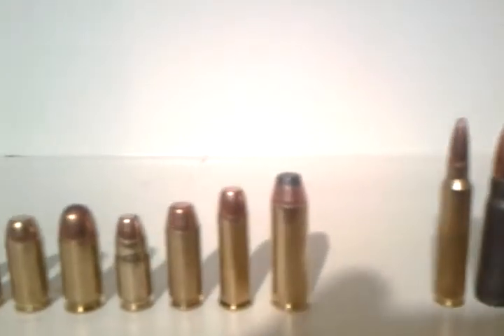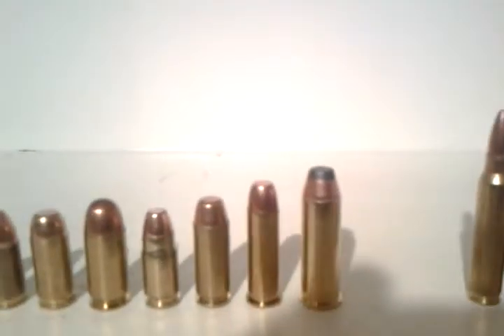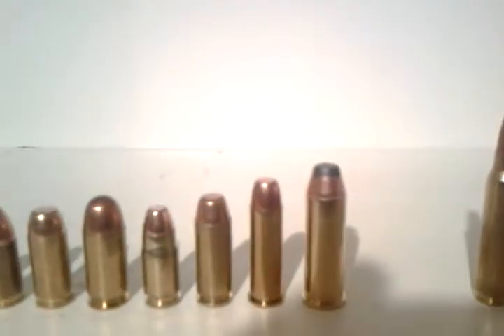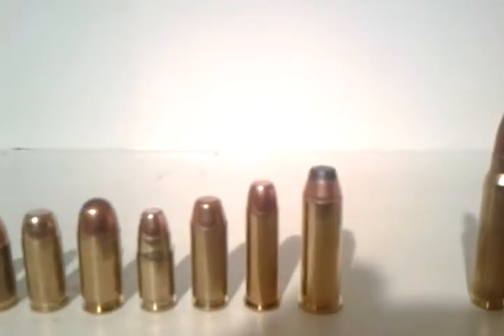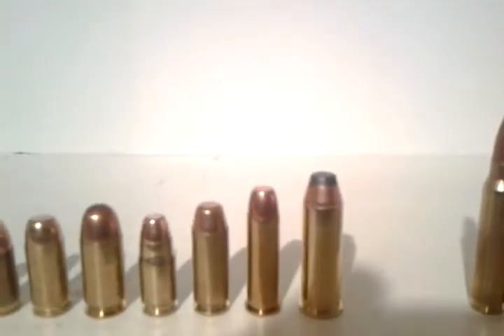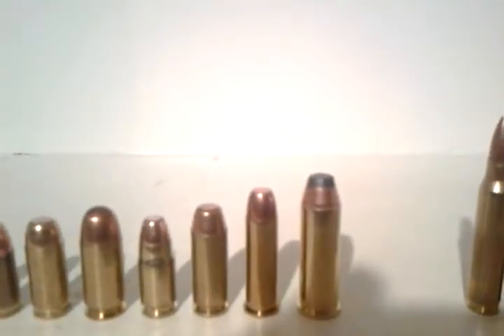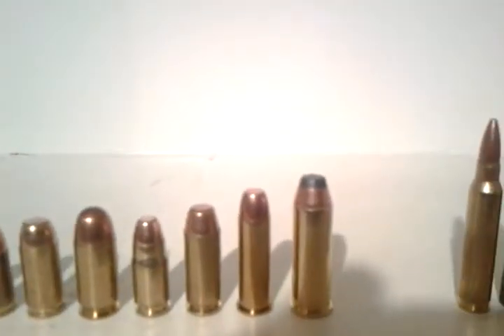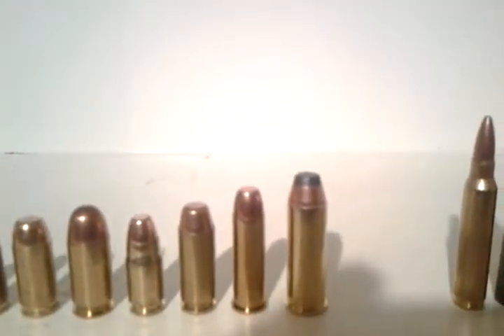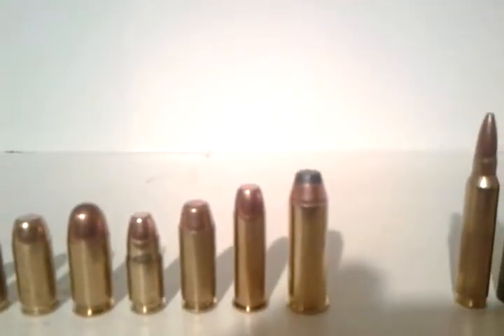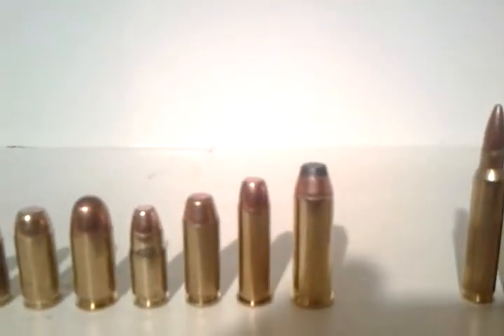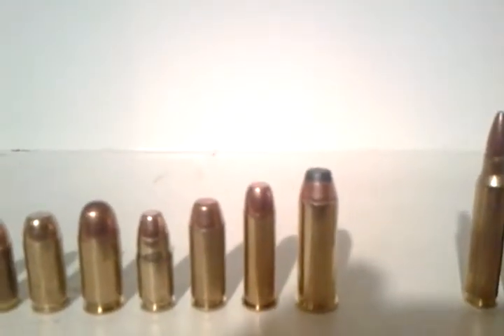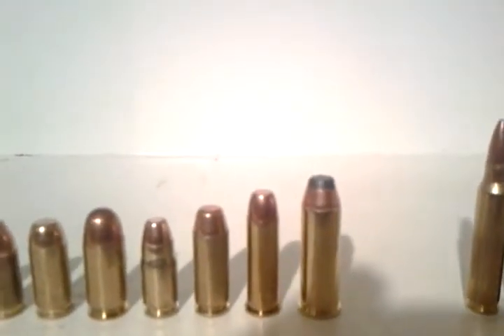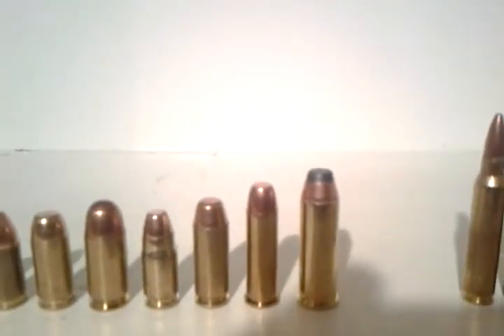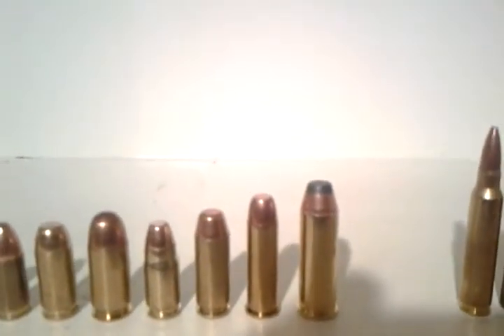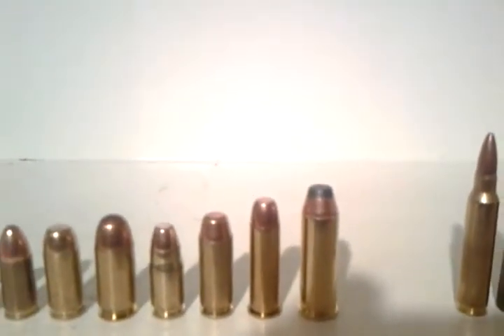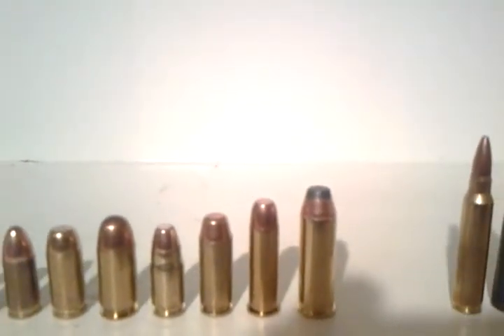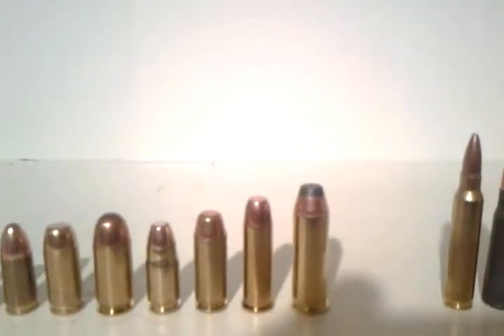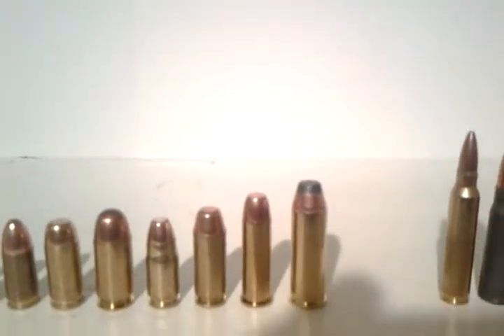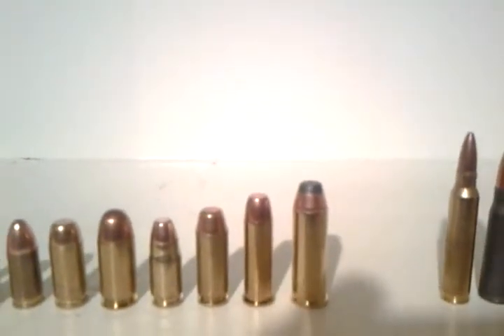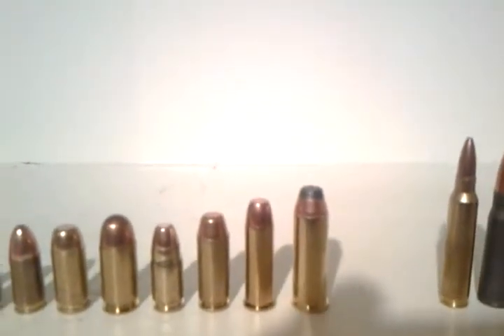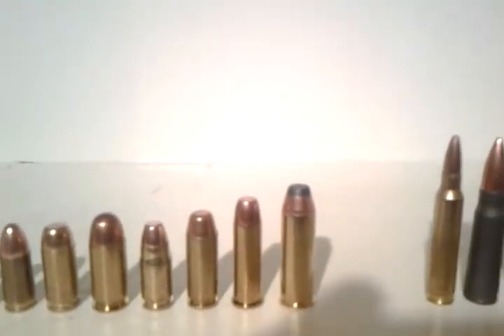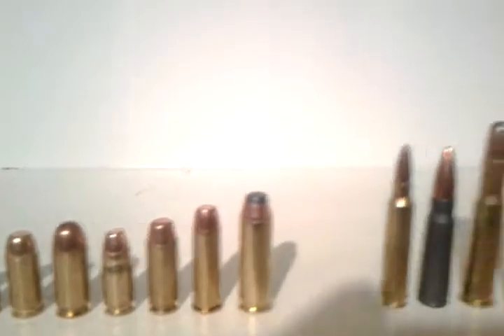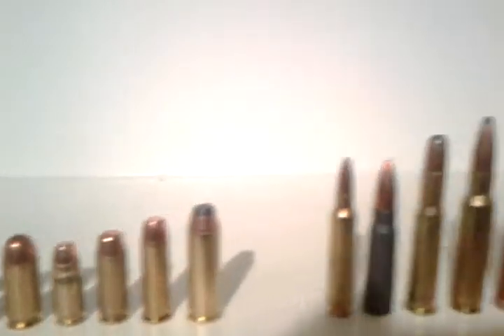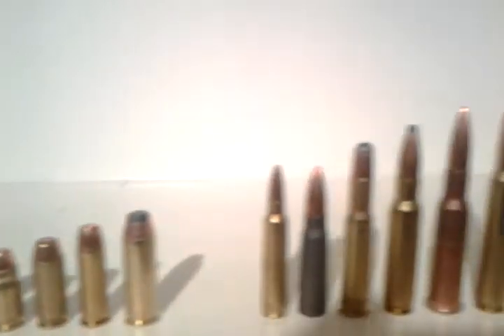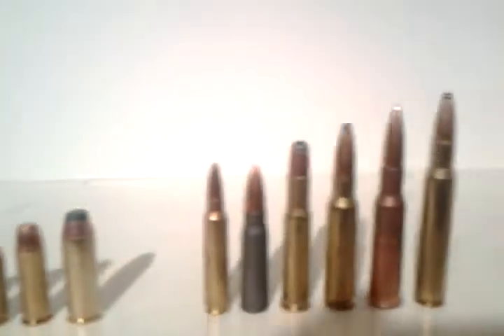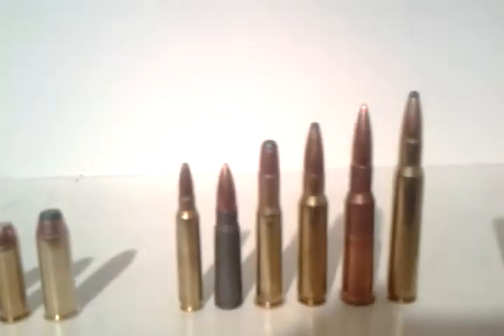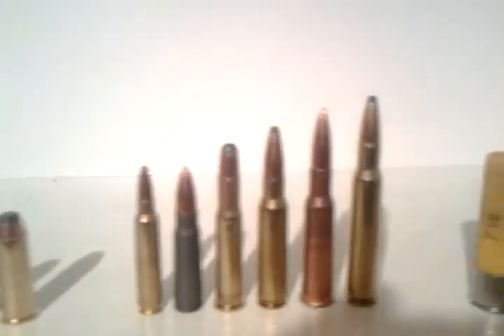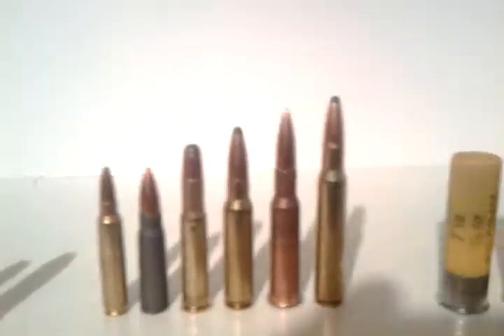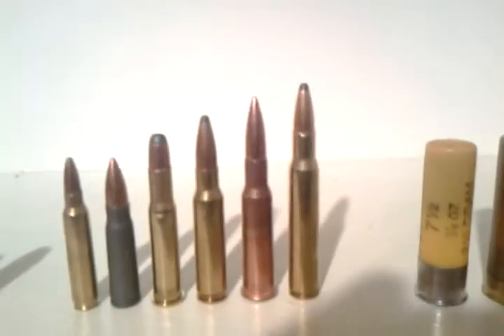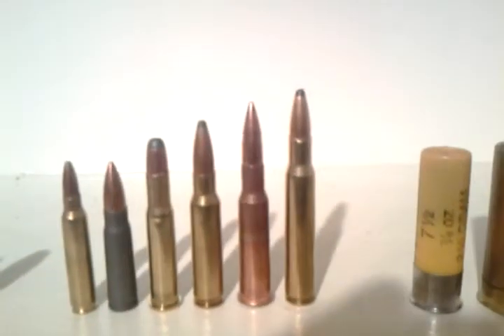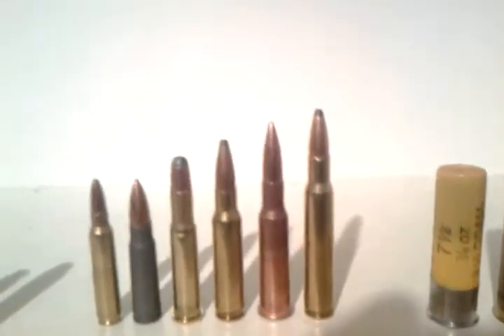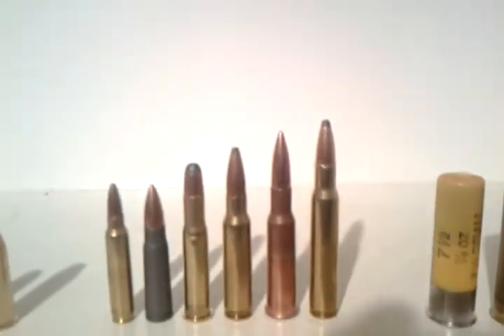Actually, .38 Special is considered a Magnum round, believe it or not. You can look that up if you don't believe me.